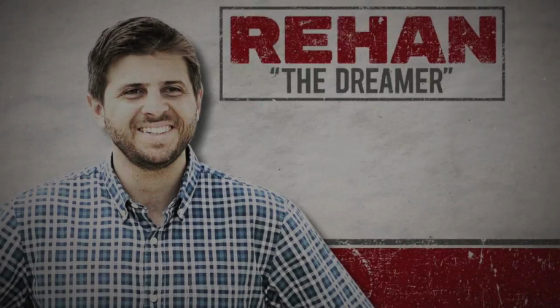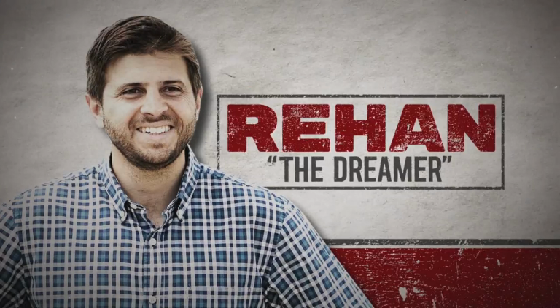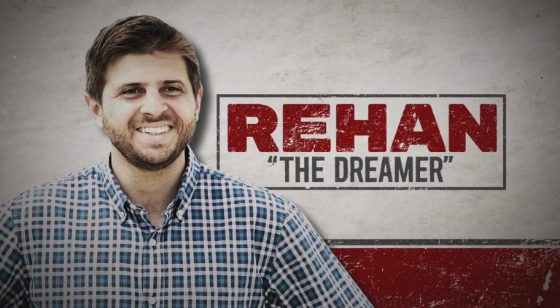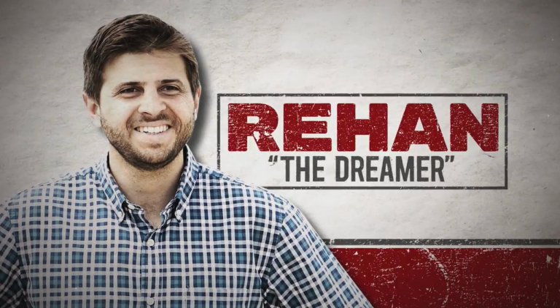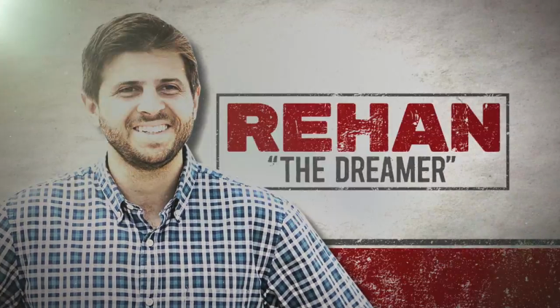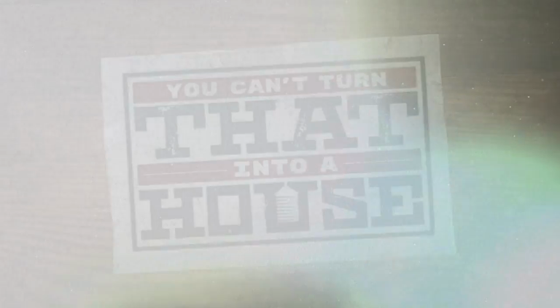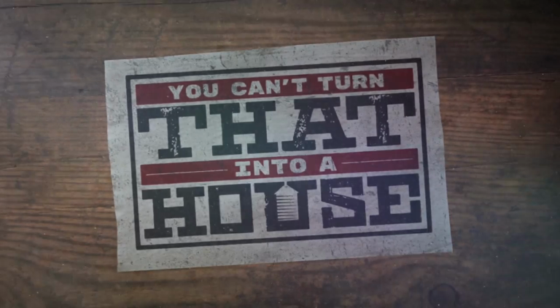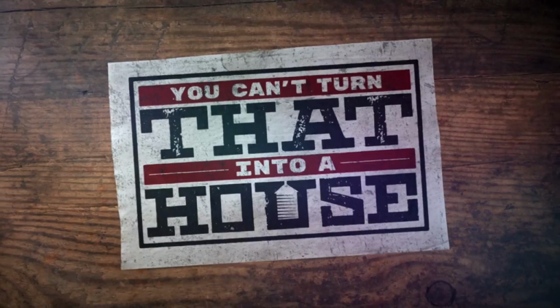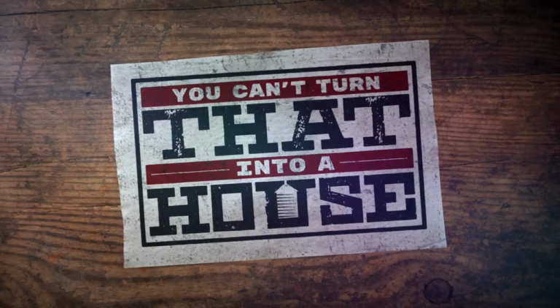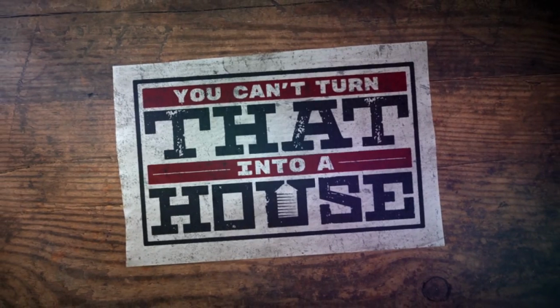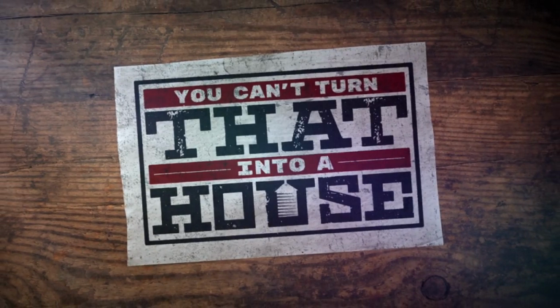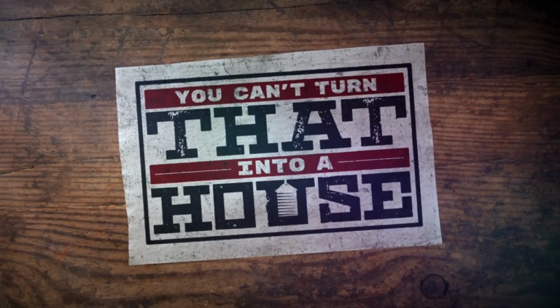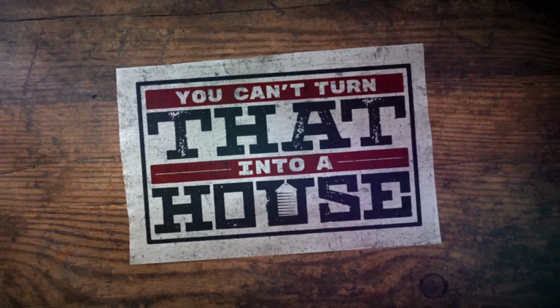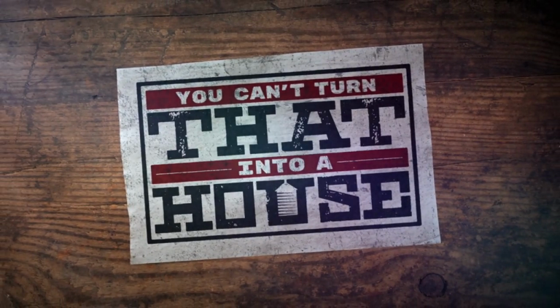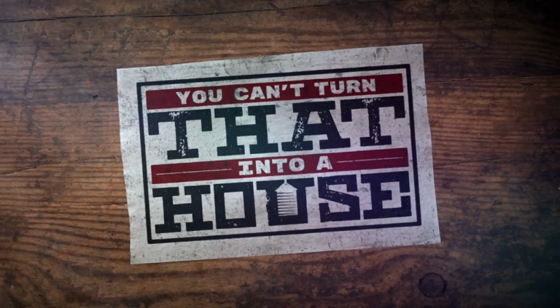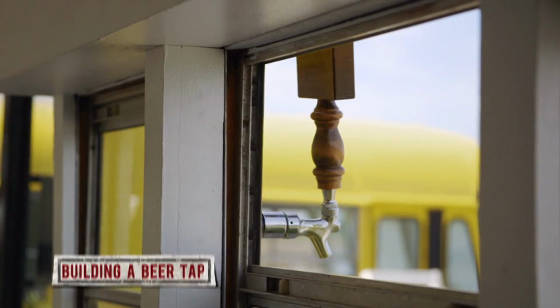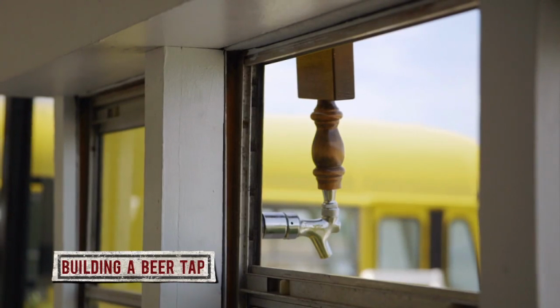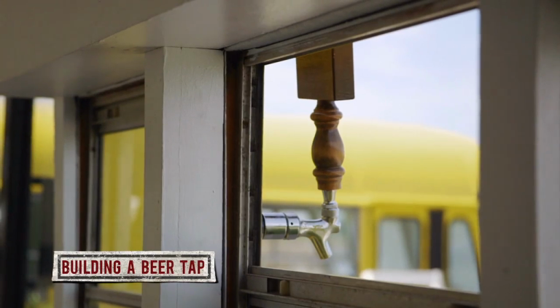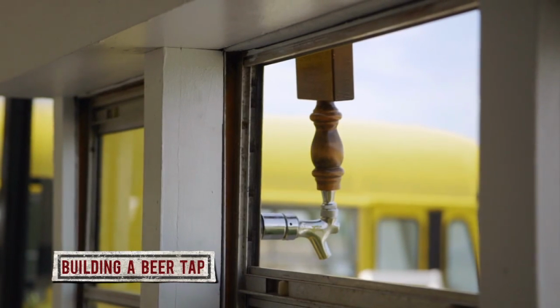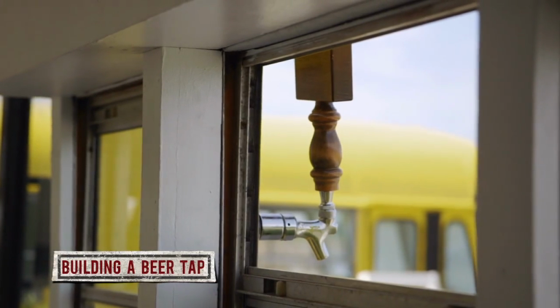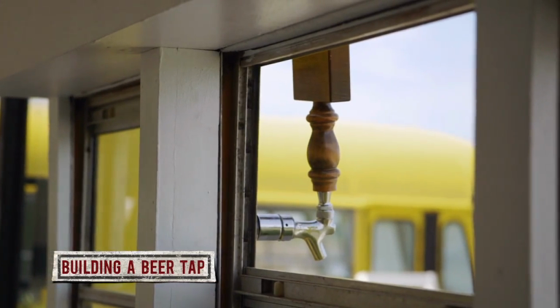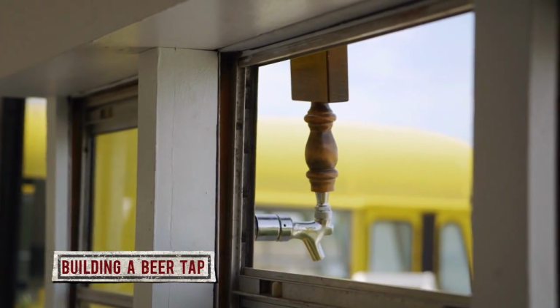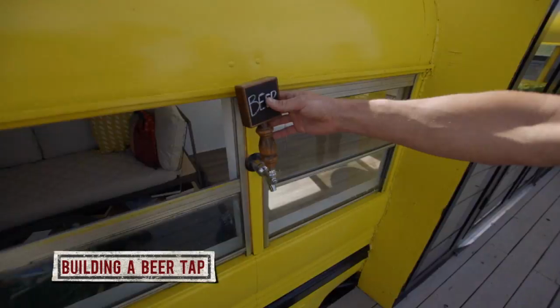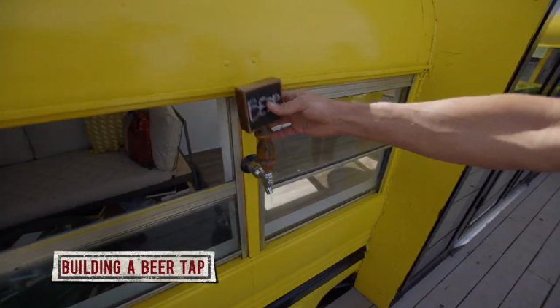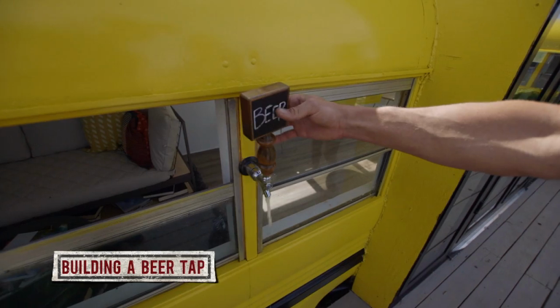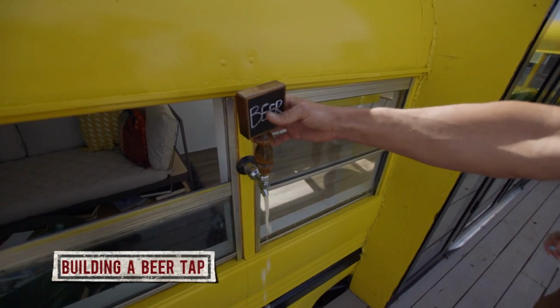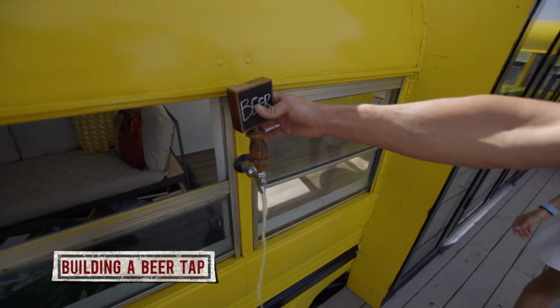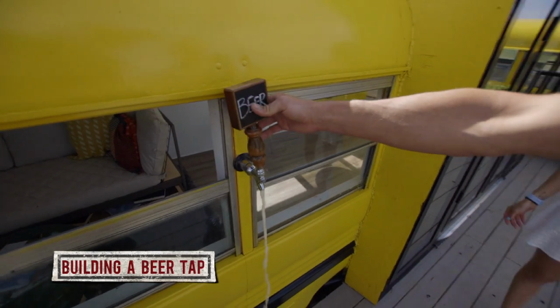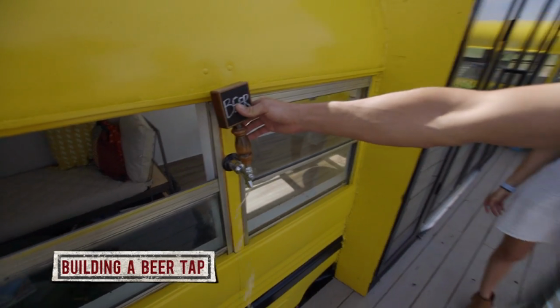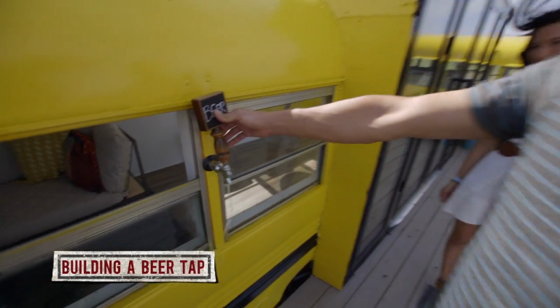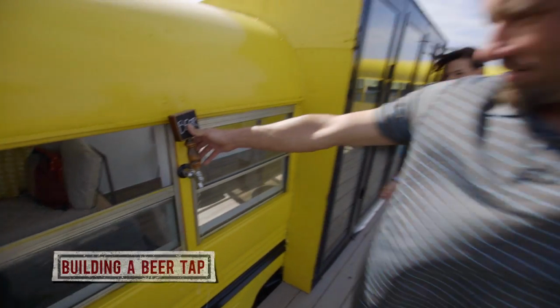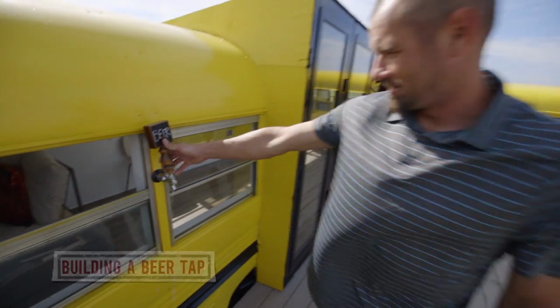Hey, I'm Ray Han from You Can't Turn That Into a House. Here are a few tips on how to build a beer tap for your outdoor space.